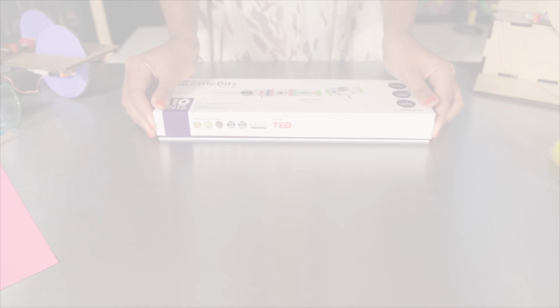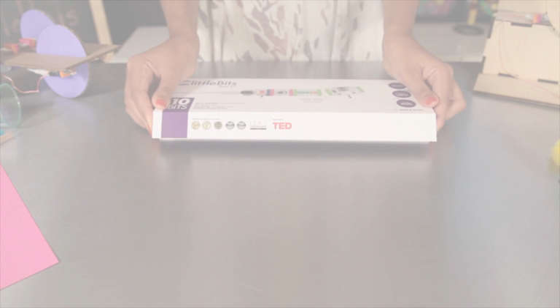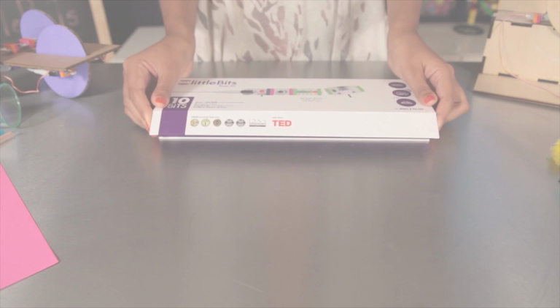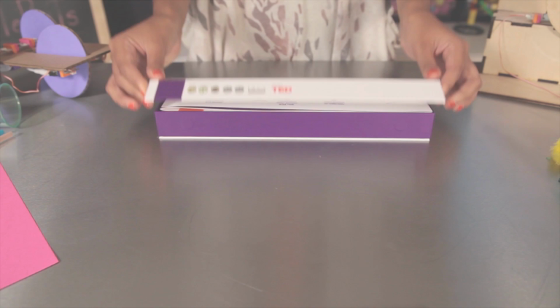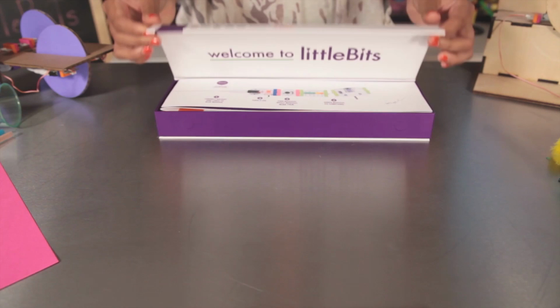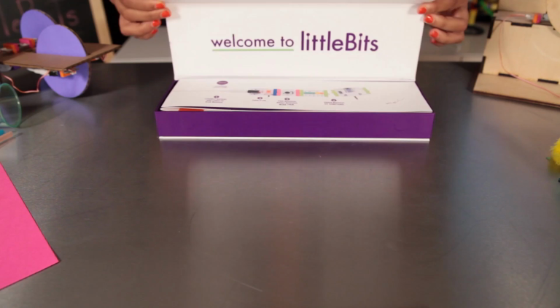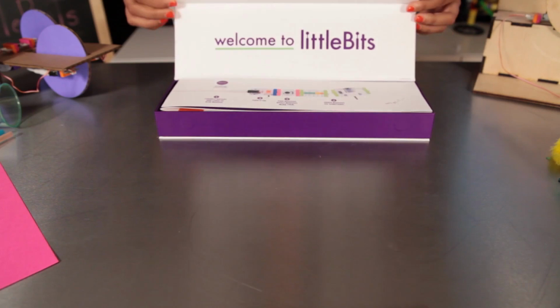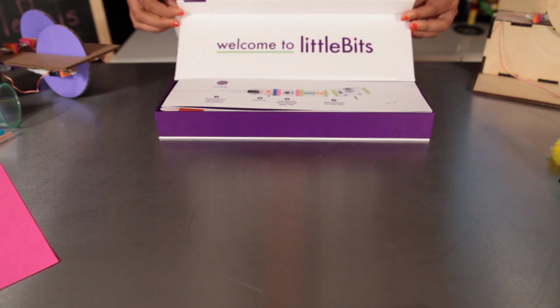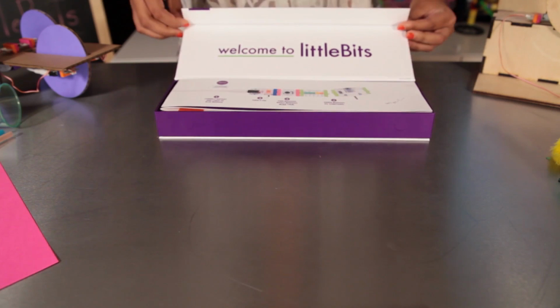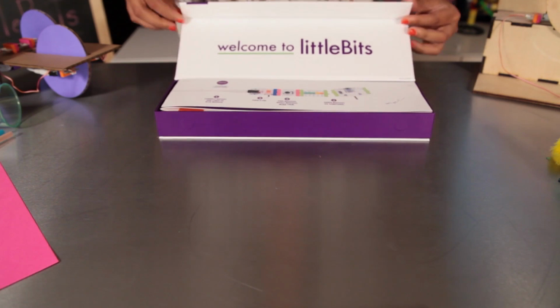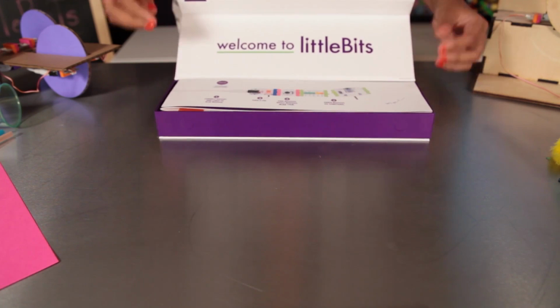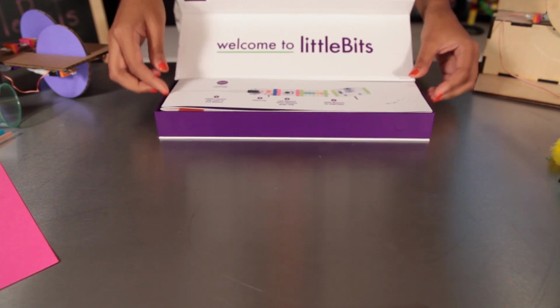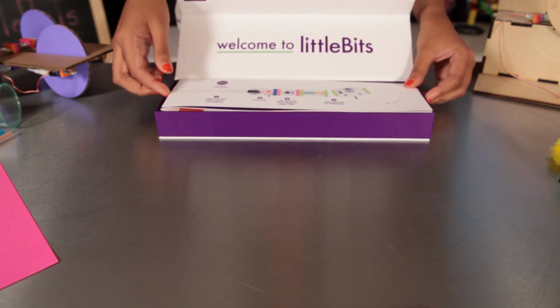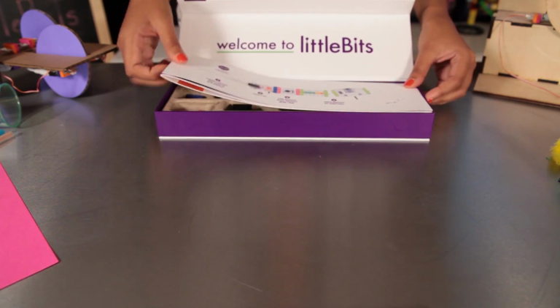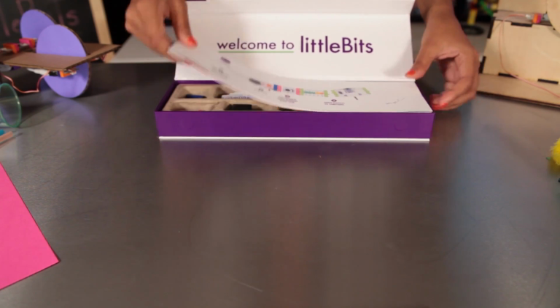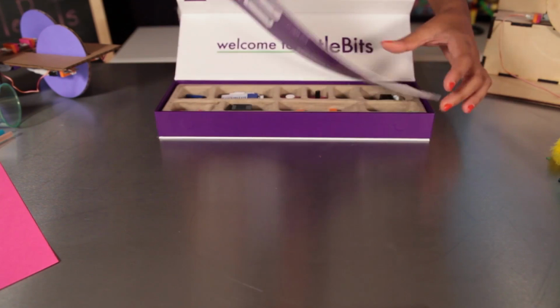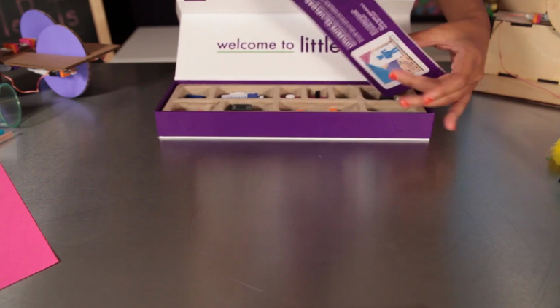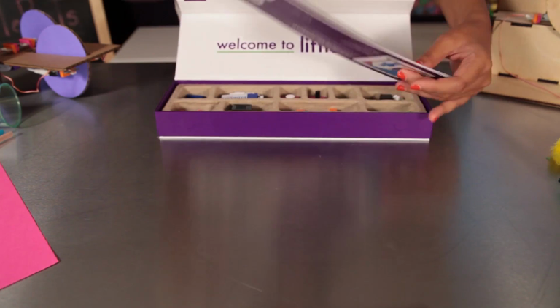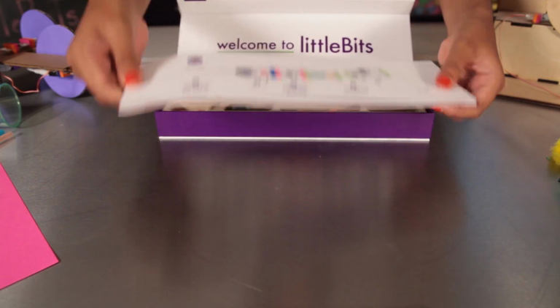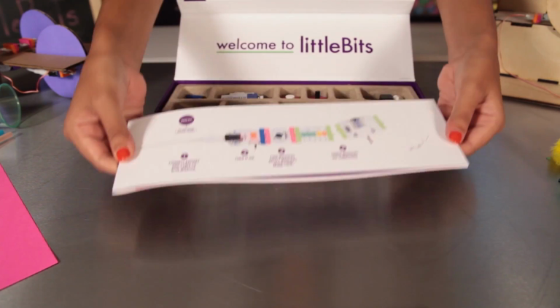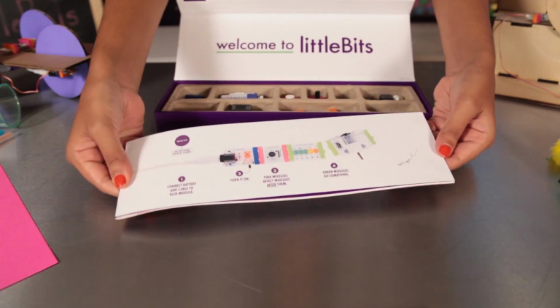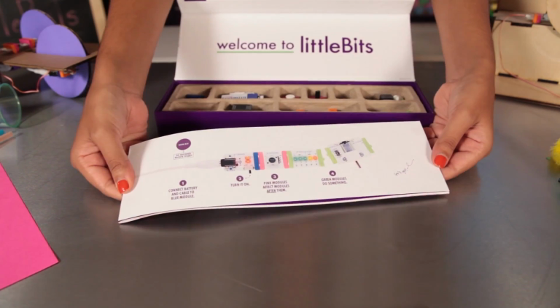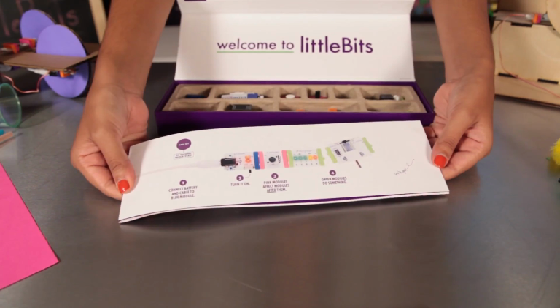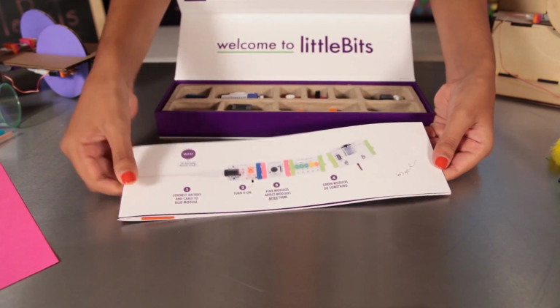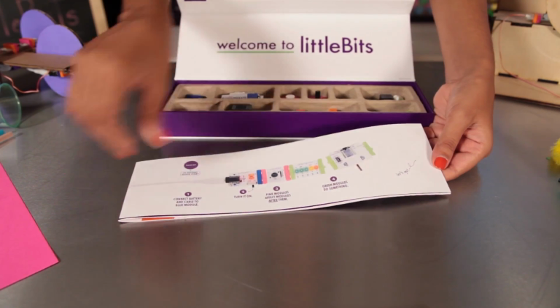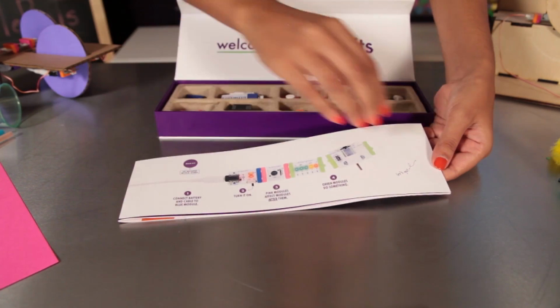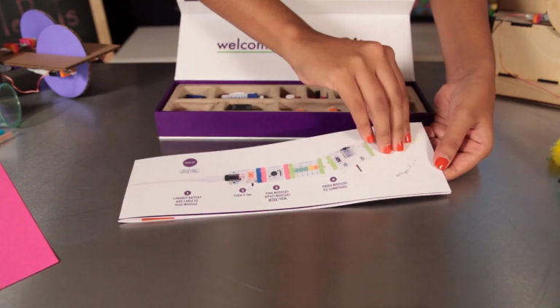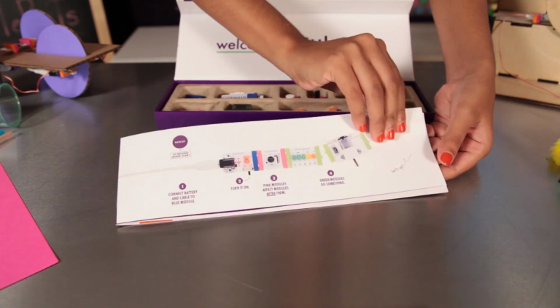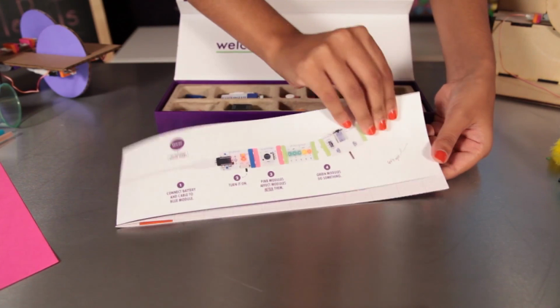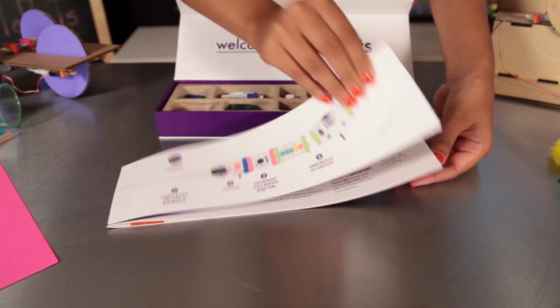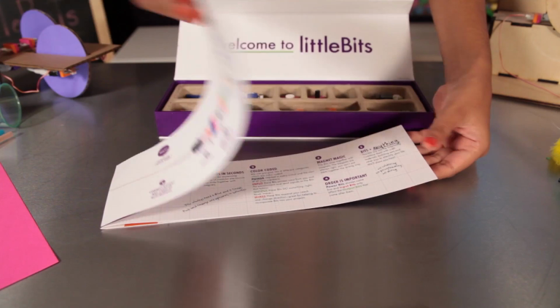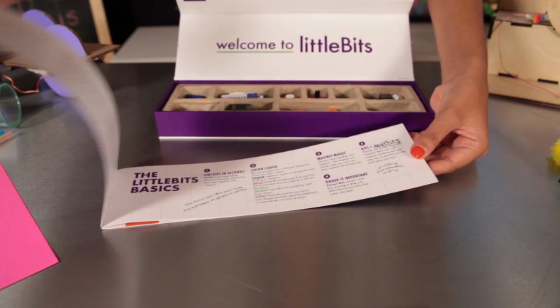When you open the box, you'll first find this booklet. It tells you all about the bits, modules, projects, and other resources.